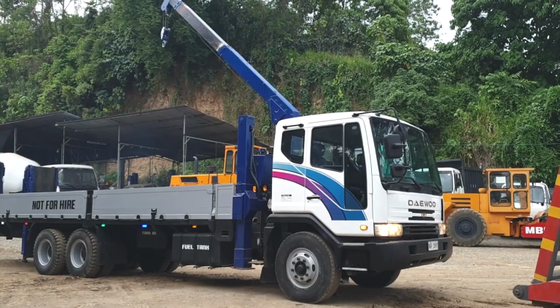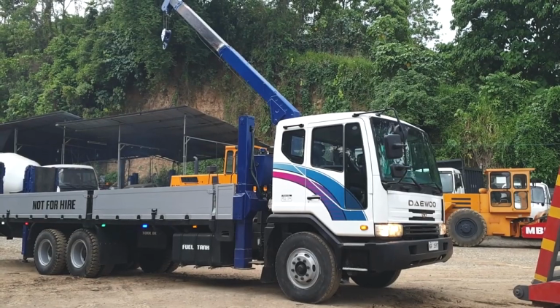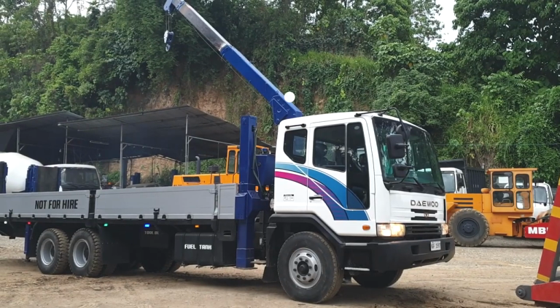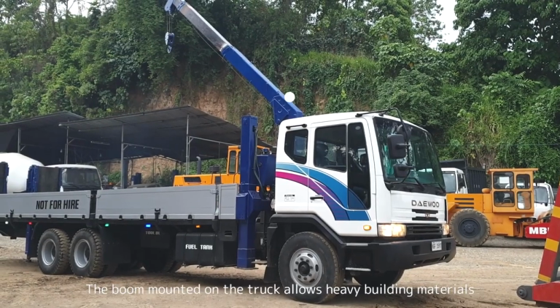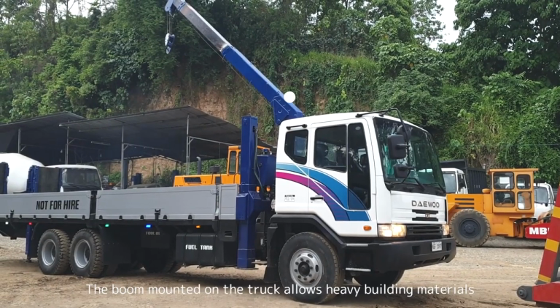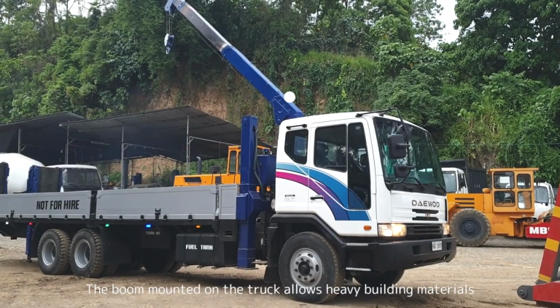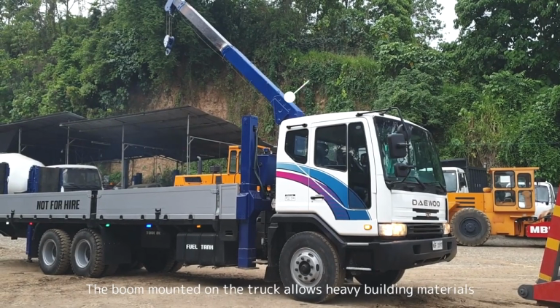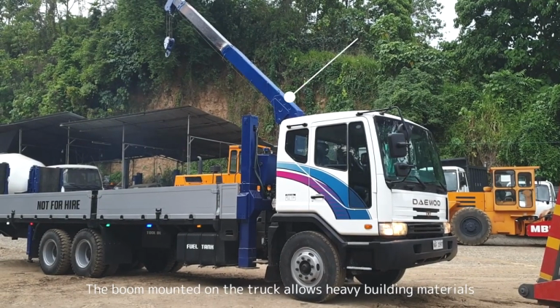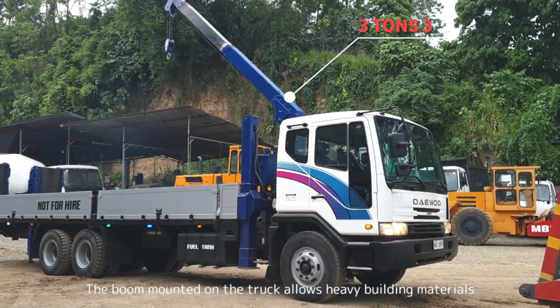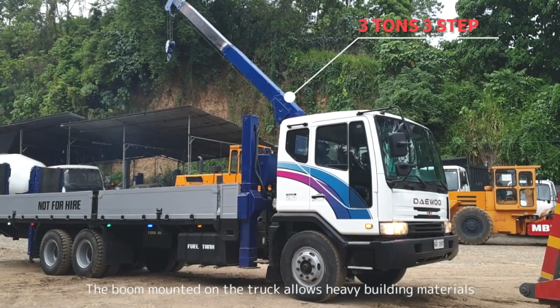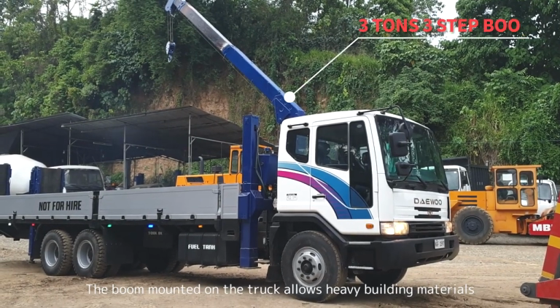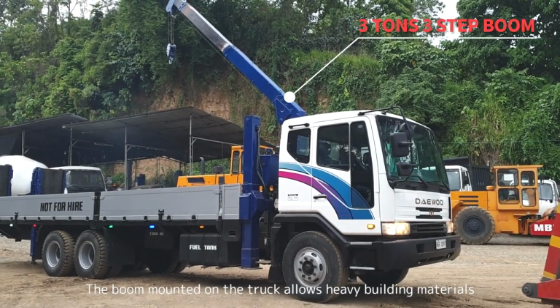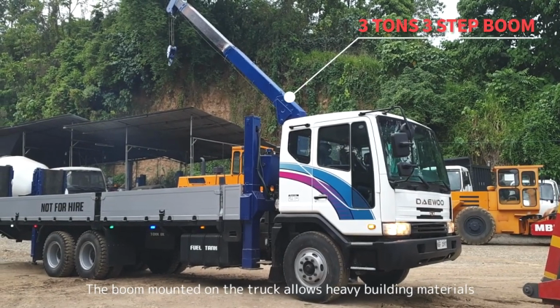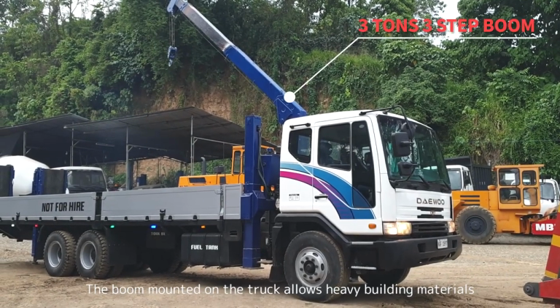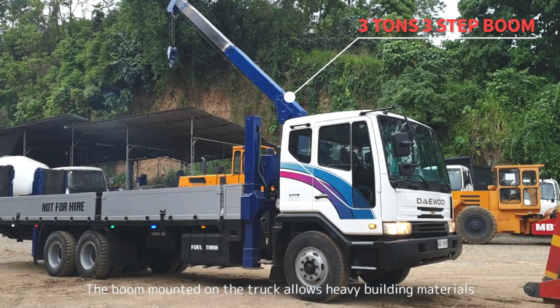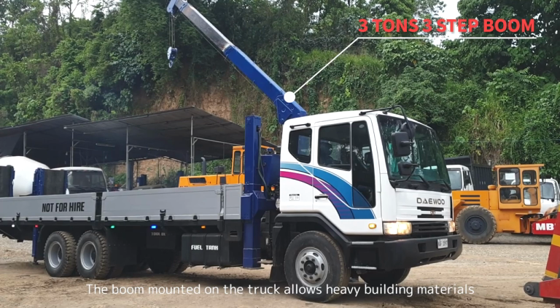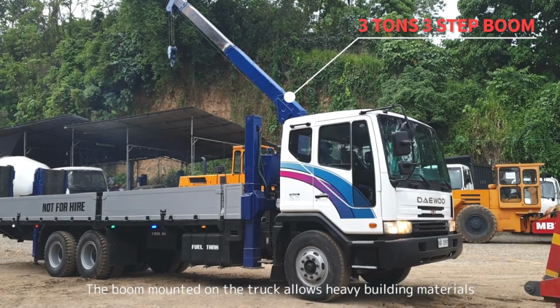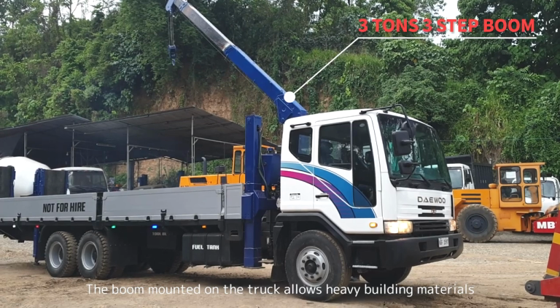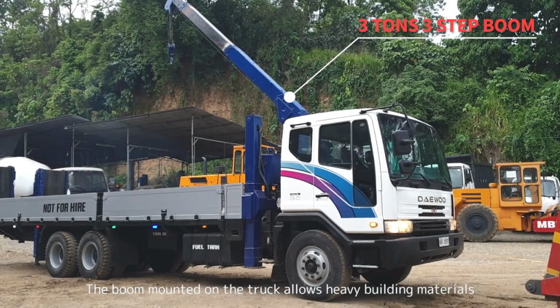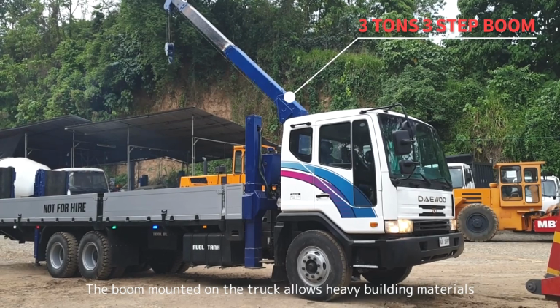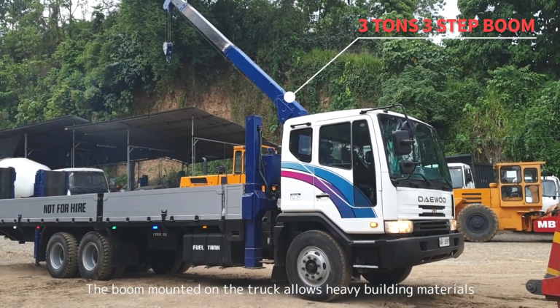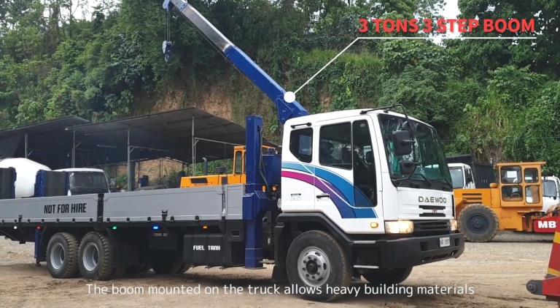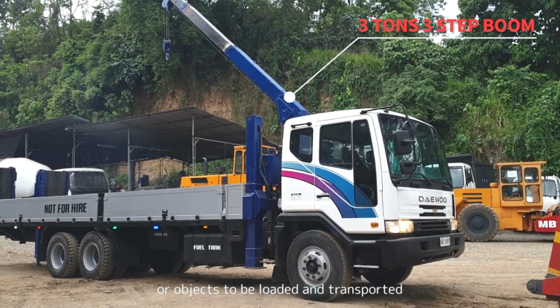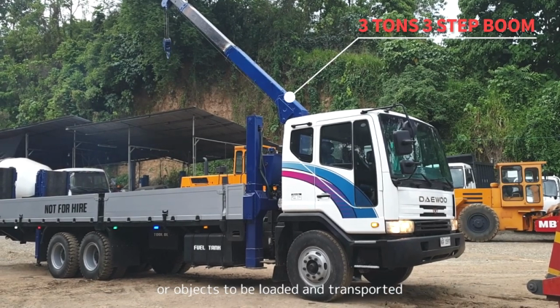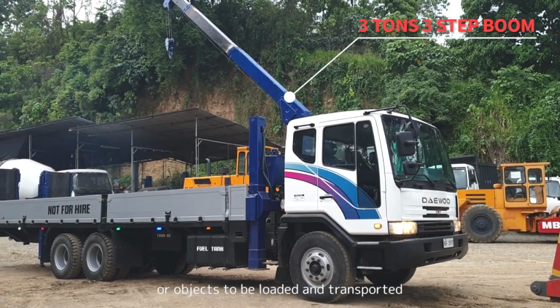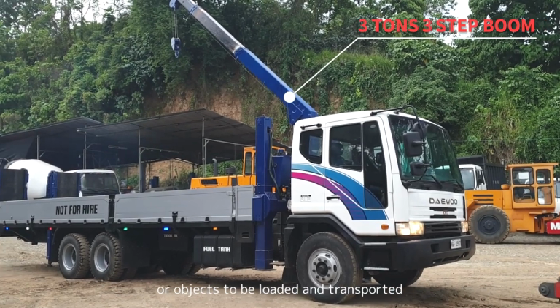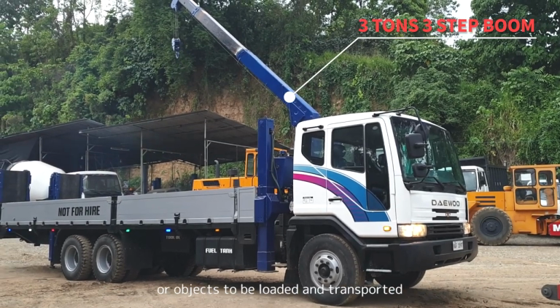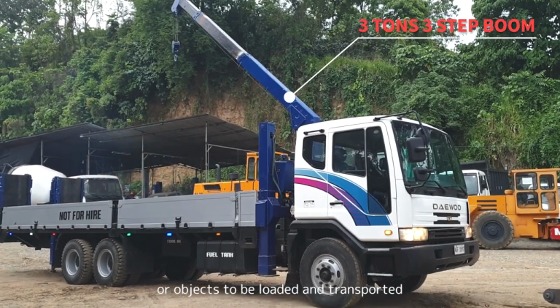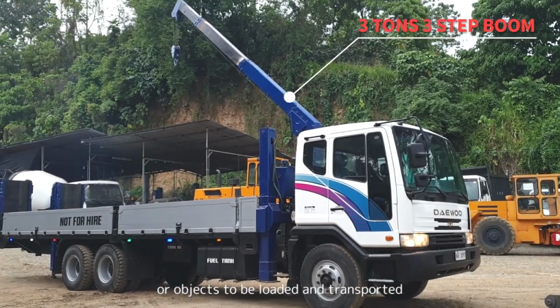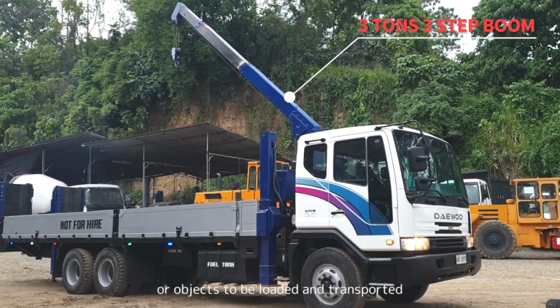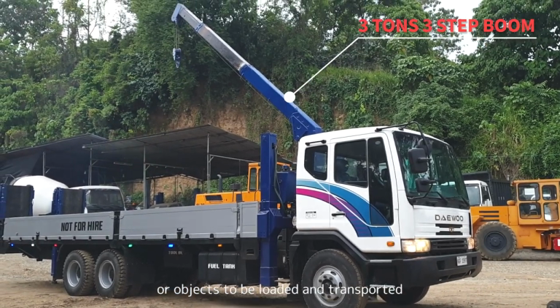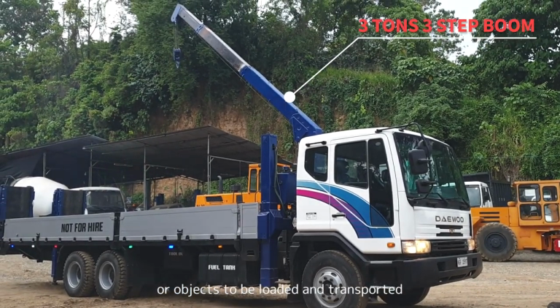The boom mounted on the truck allows heavy building materials and objects to be loaded and transported.